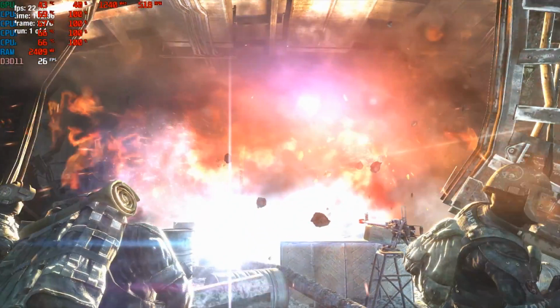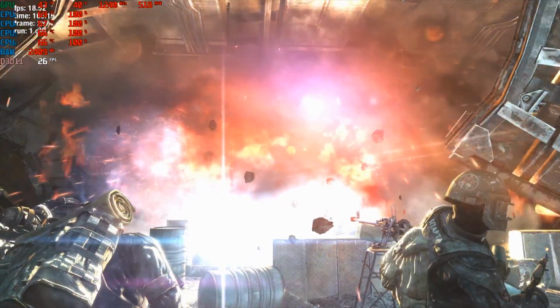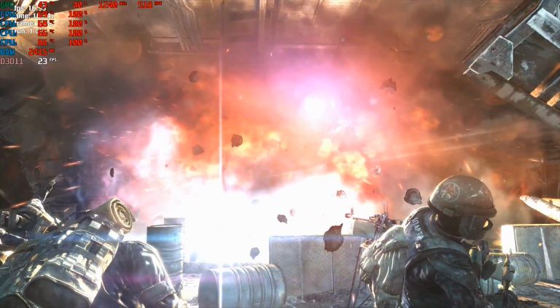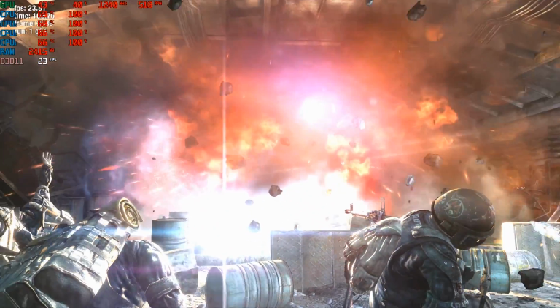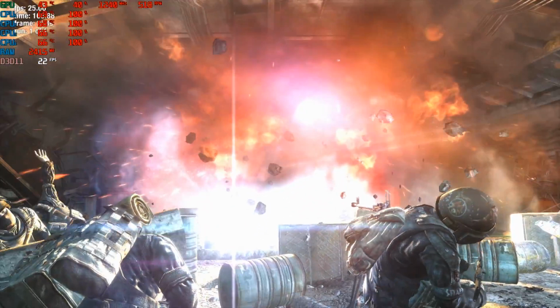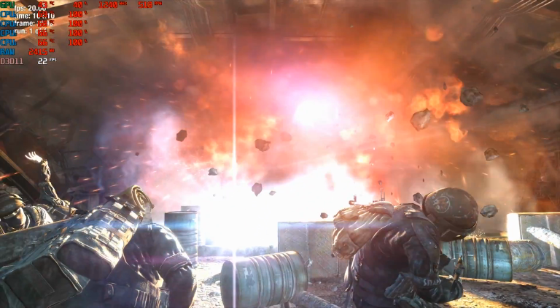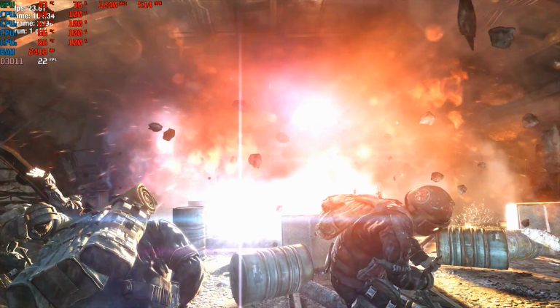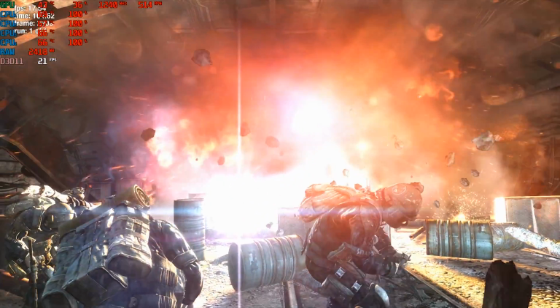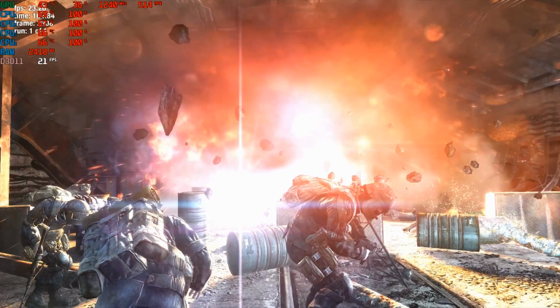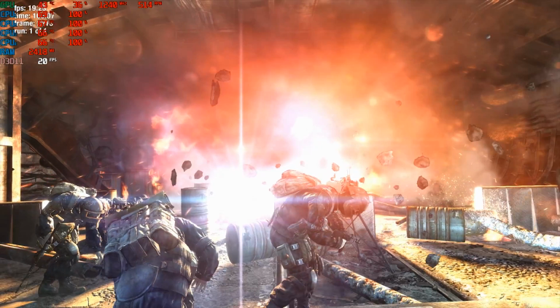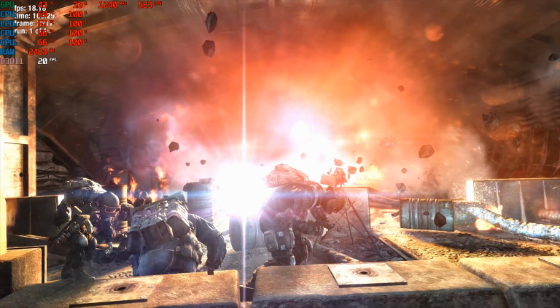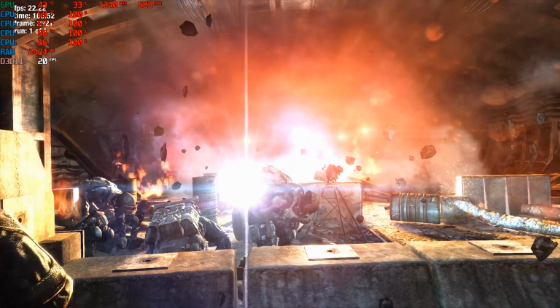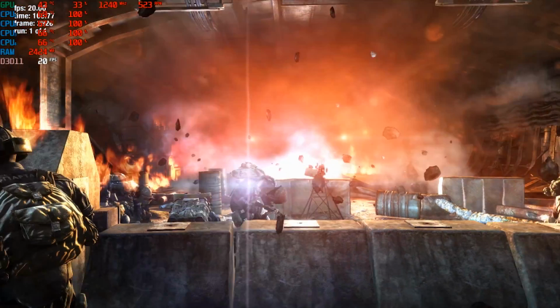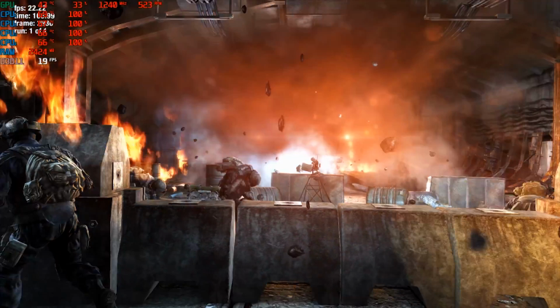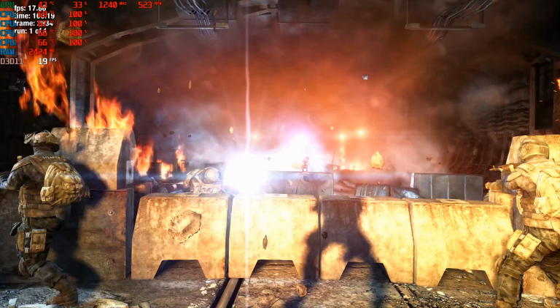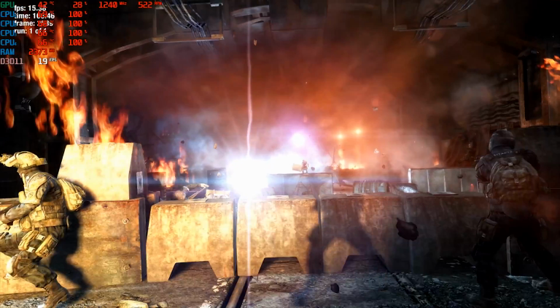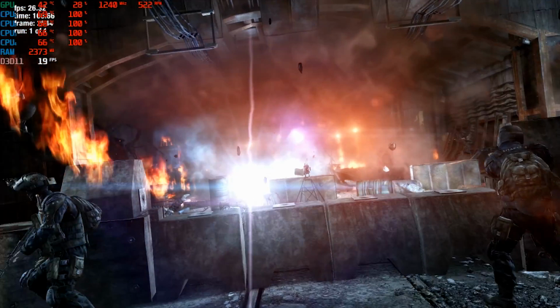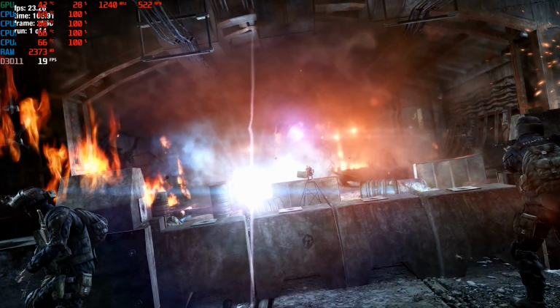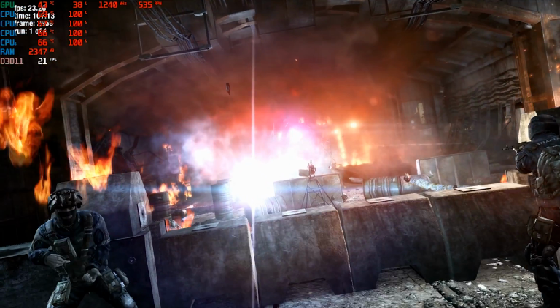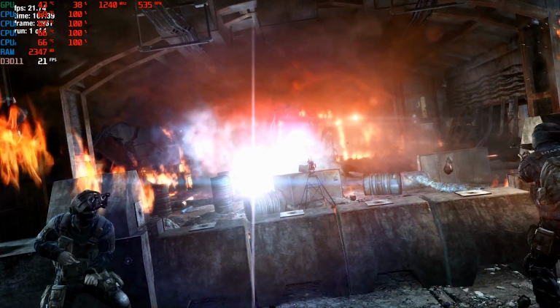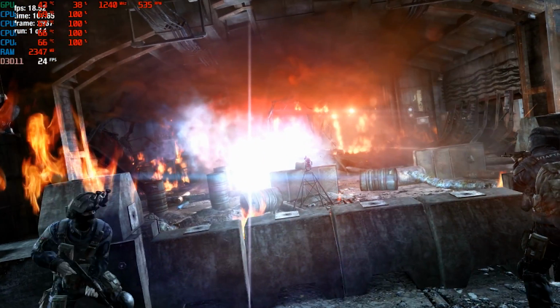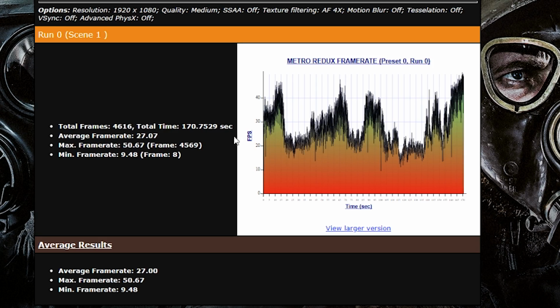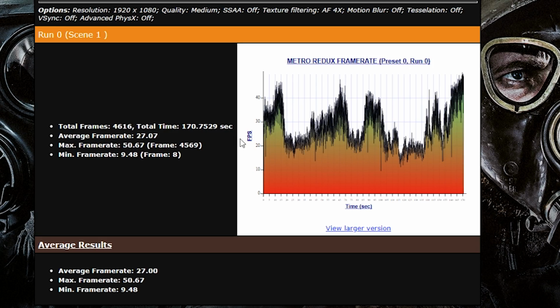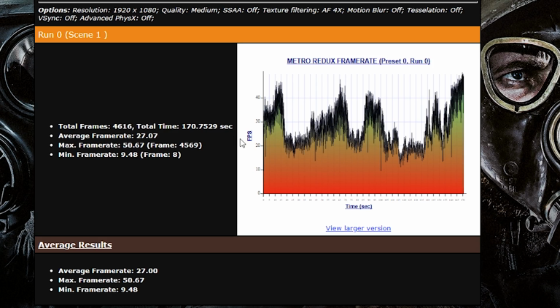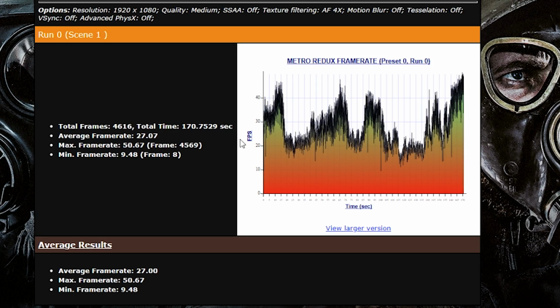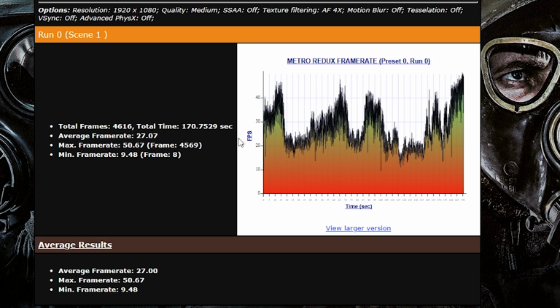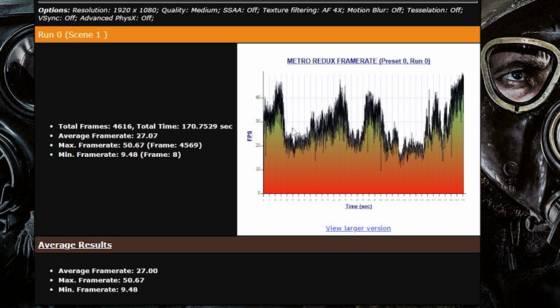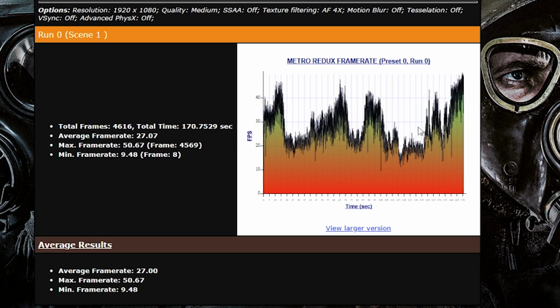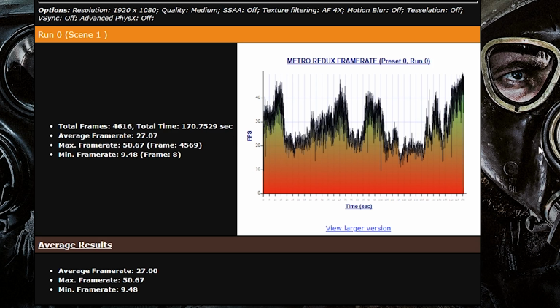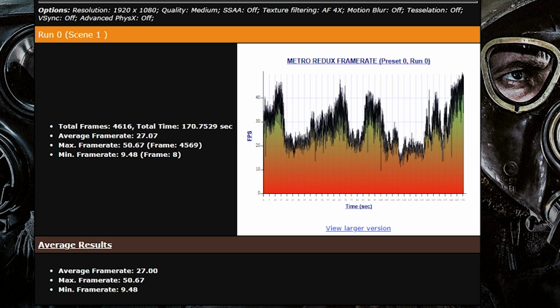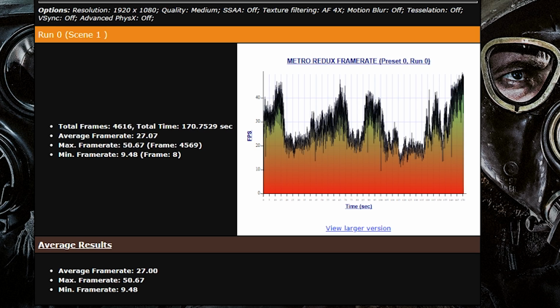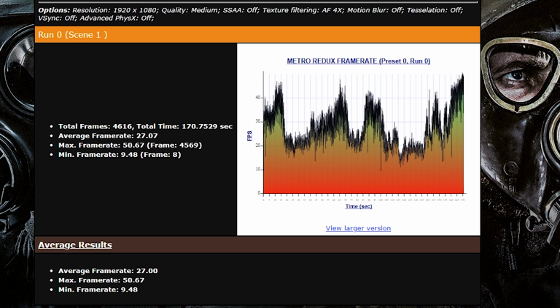Metro Last Light was very demanding, and even at medium settings with every eye candy turned off, we still didn't get our target numbers.